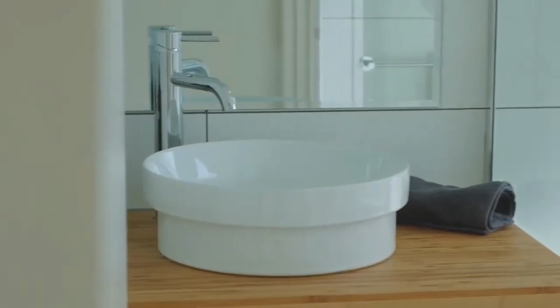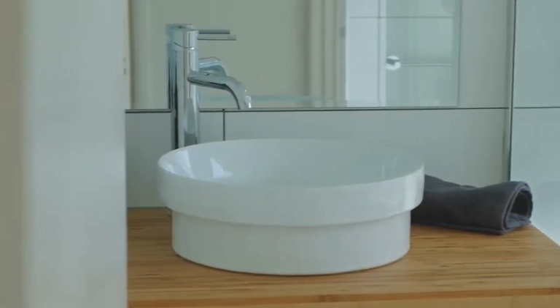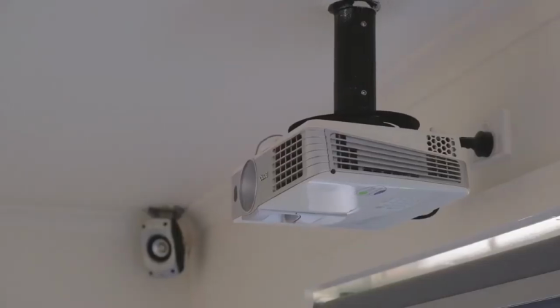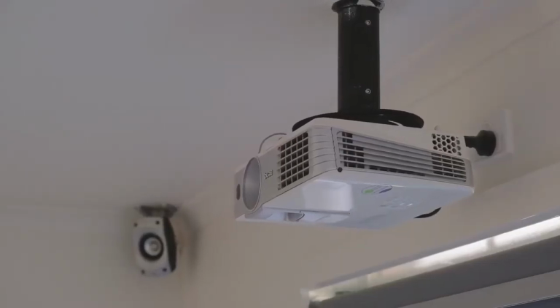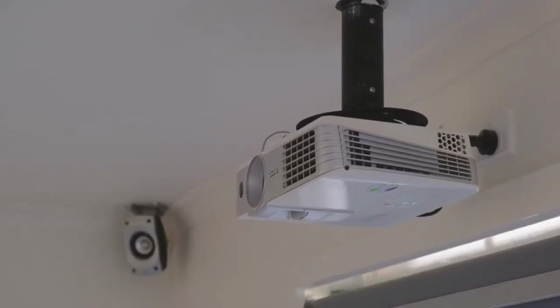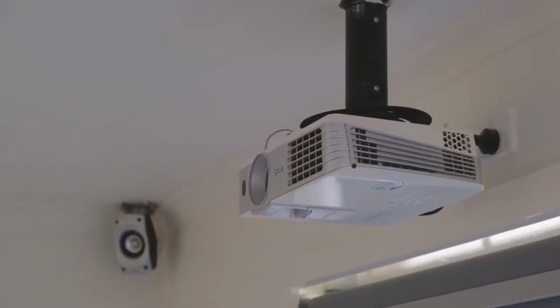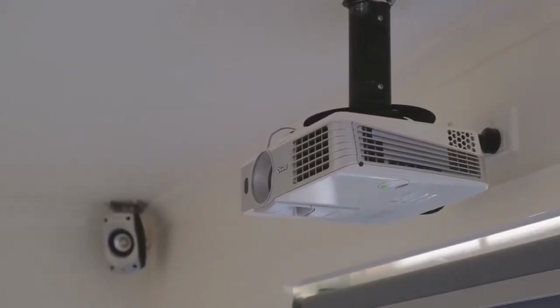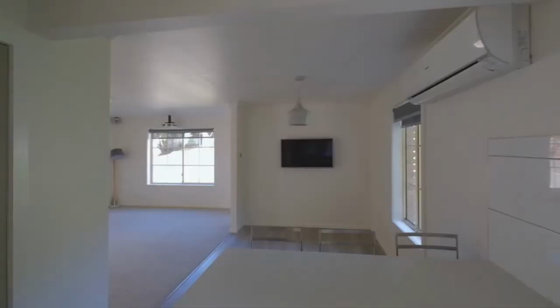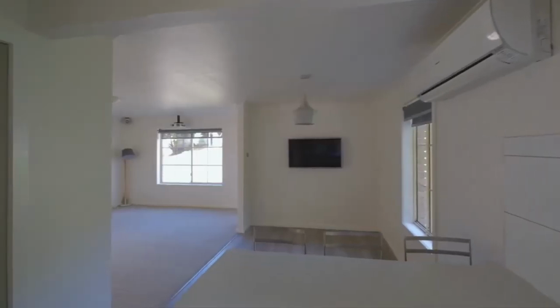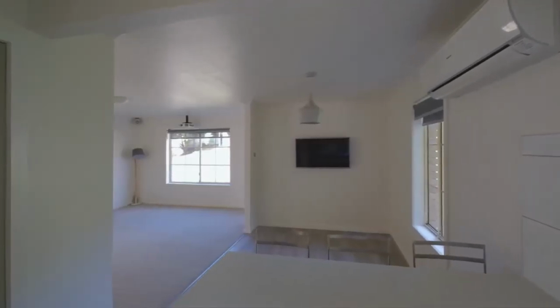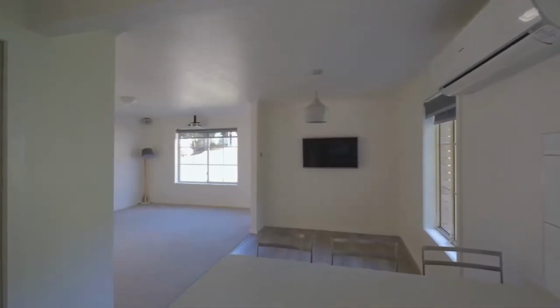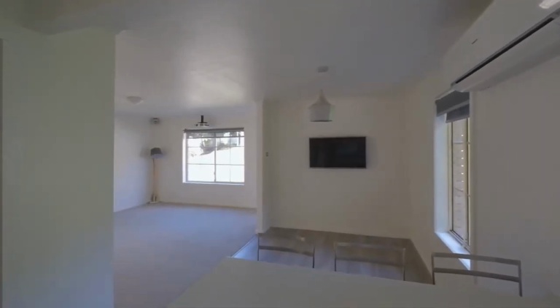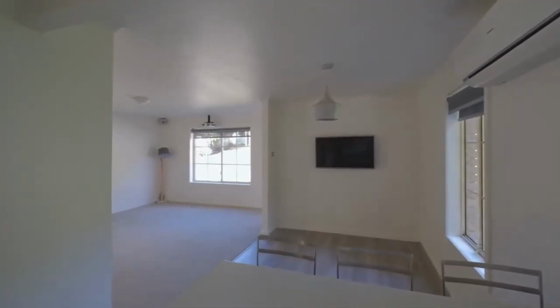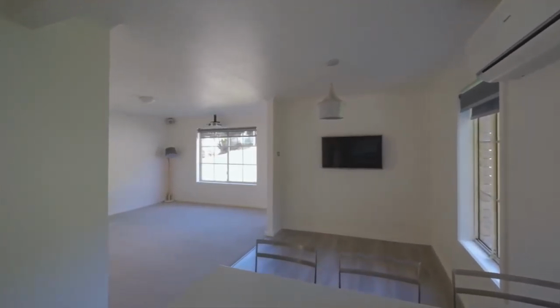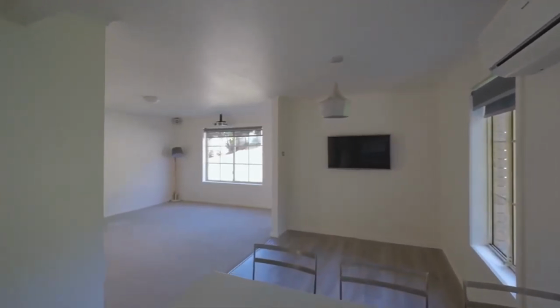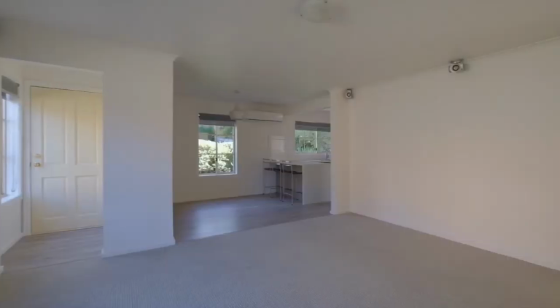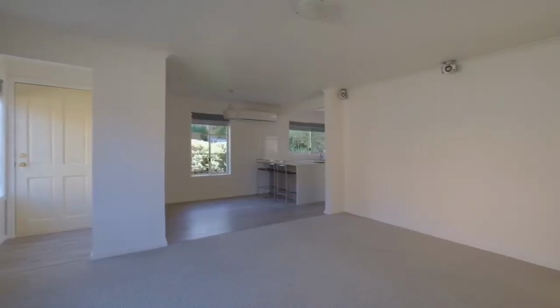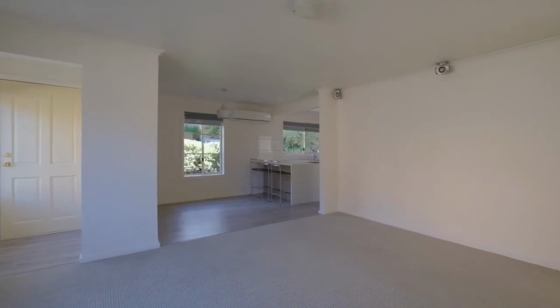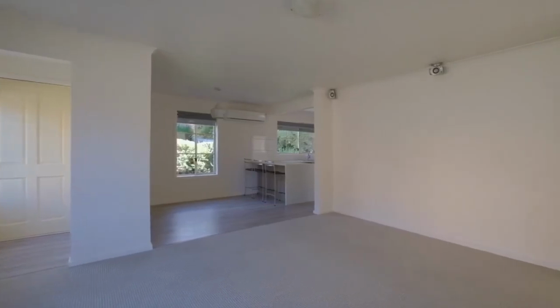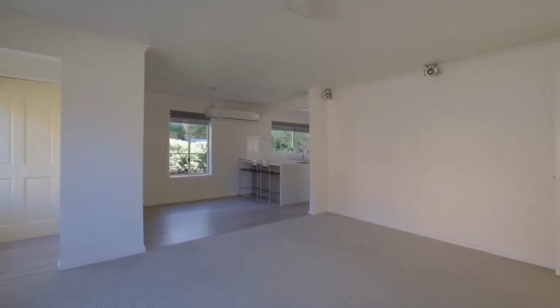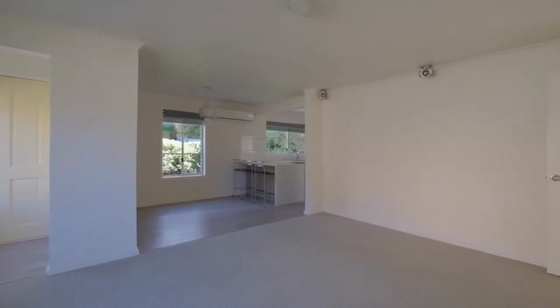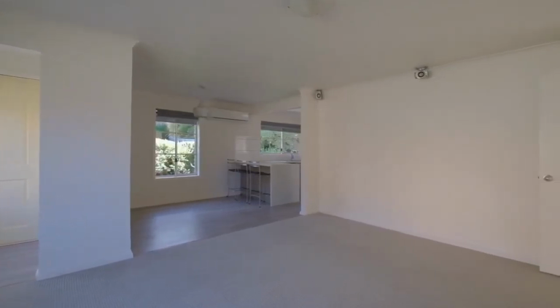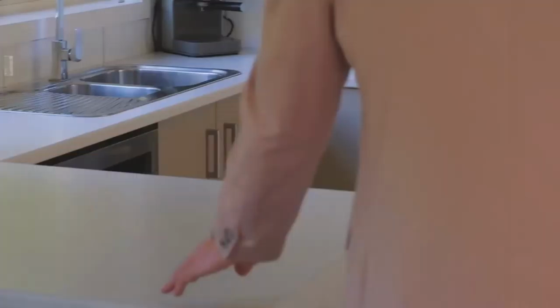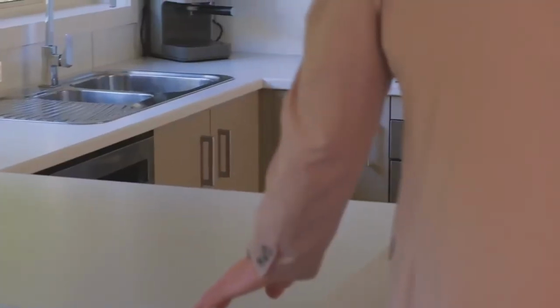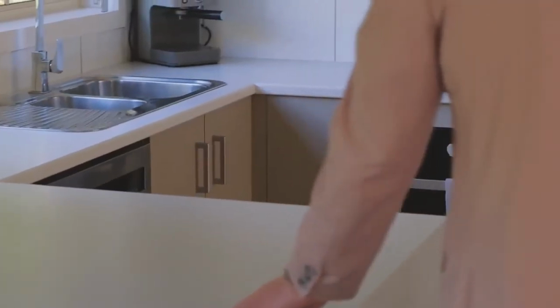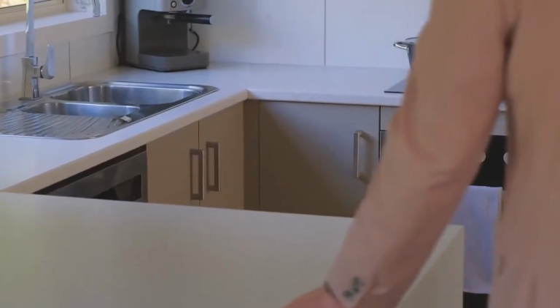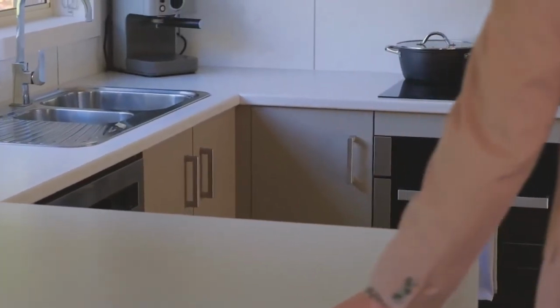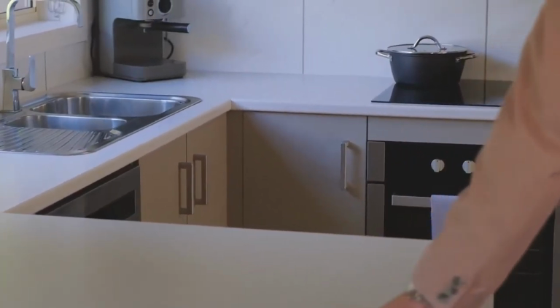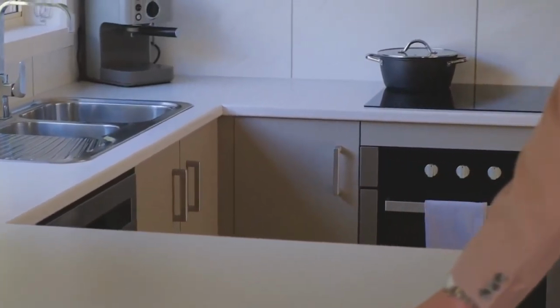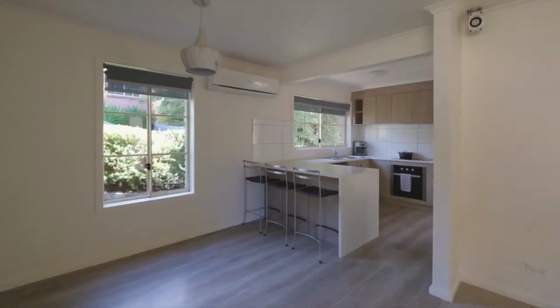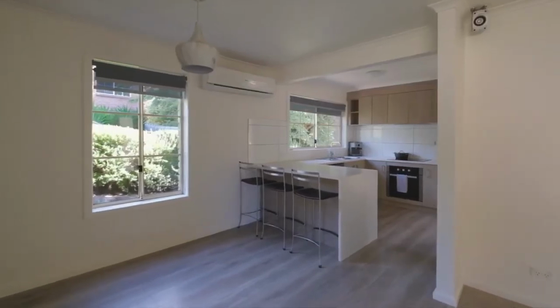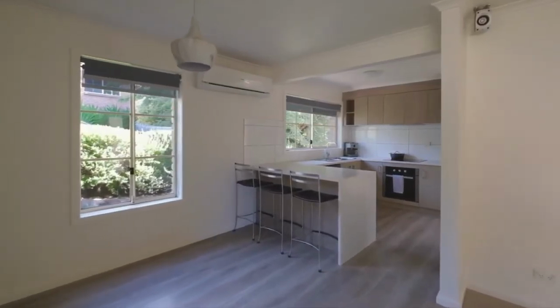And what I think I like most is the open plan living dining space, which is absolutely perfect for entertaining.